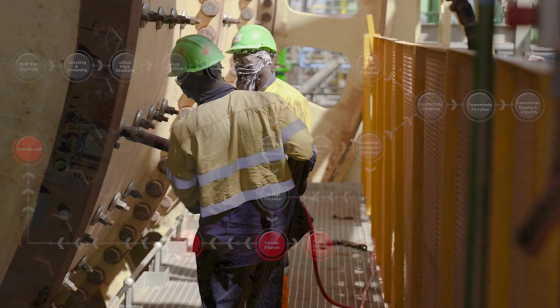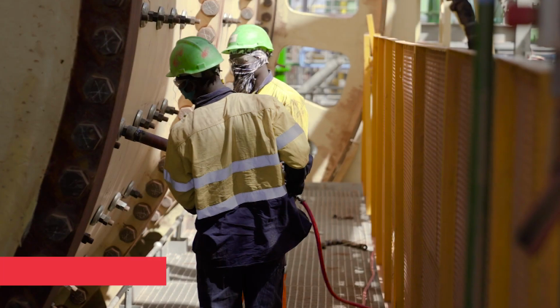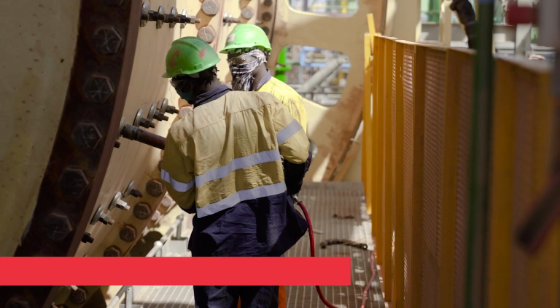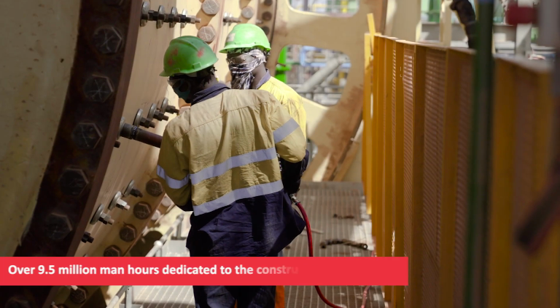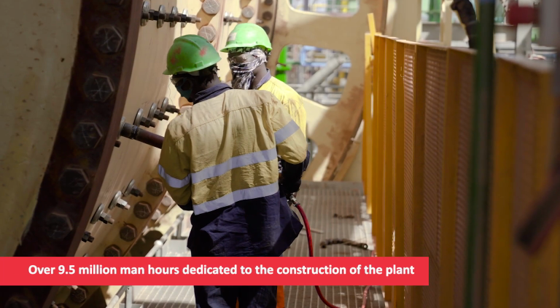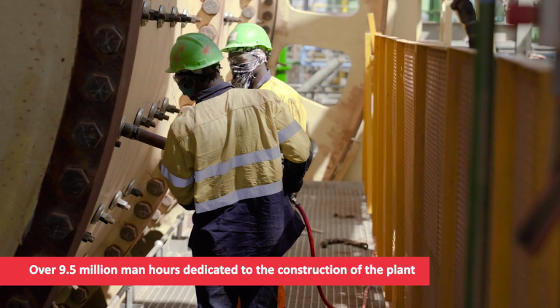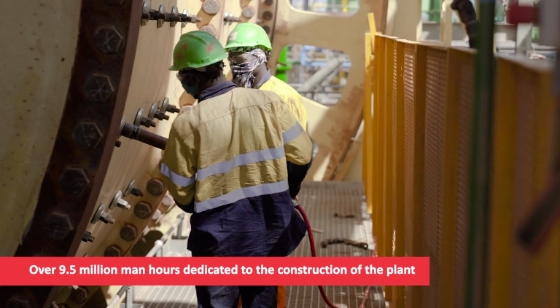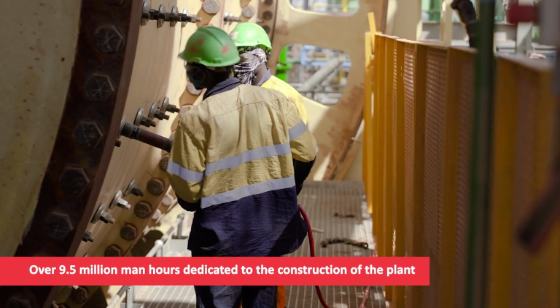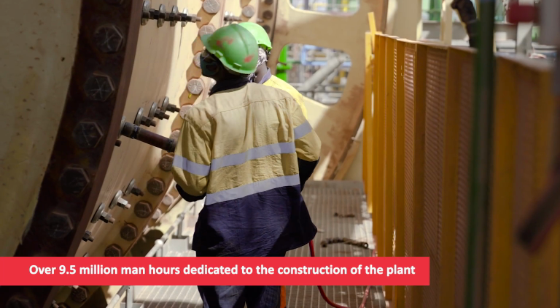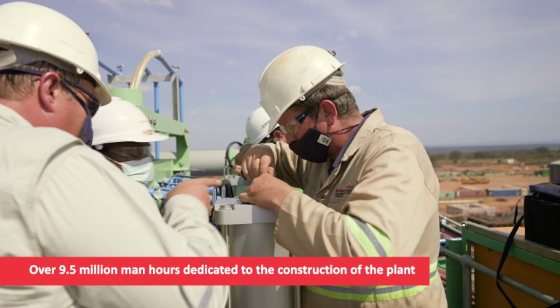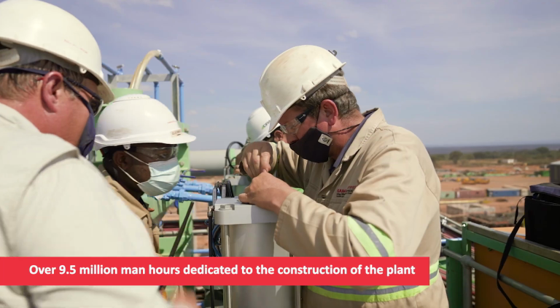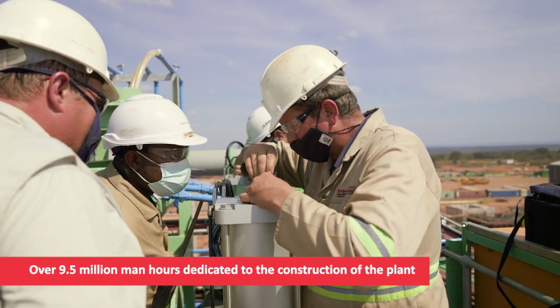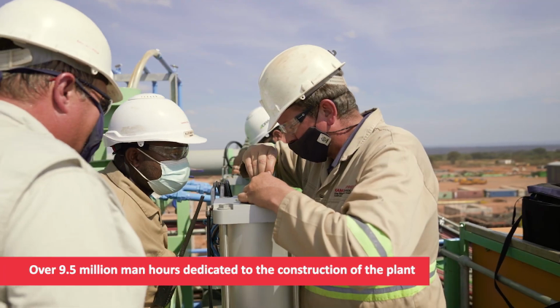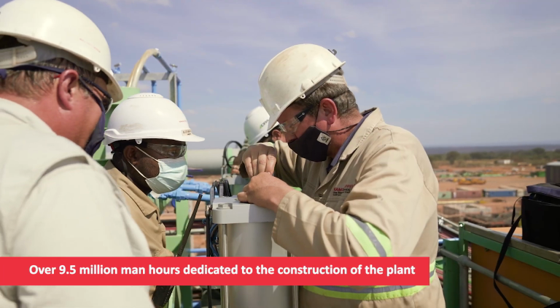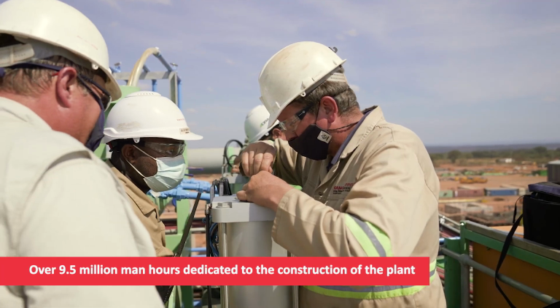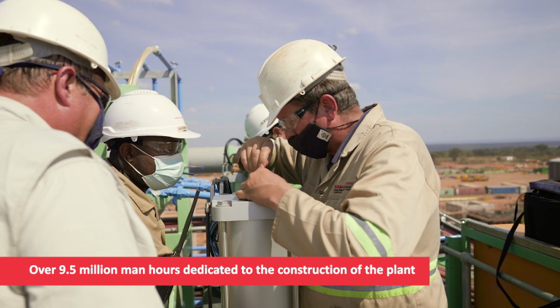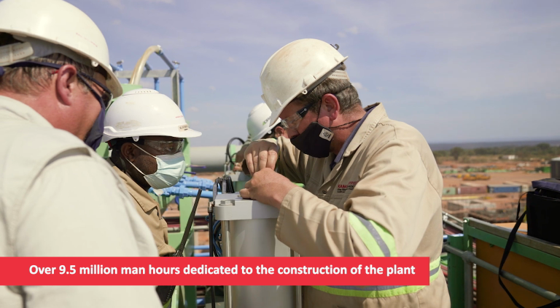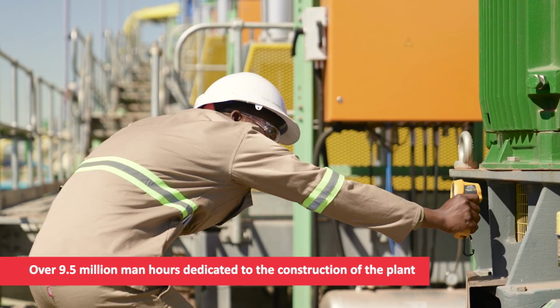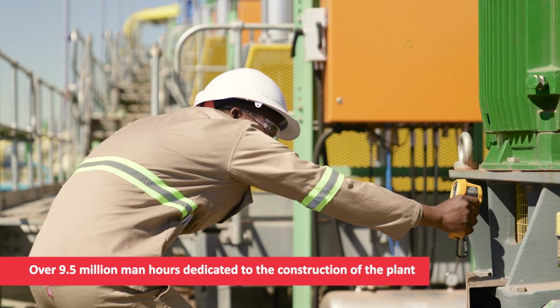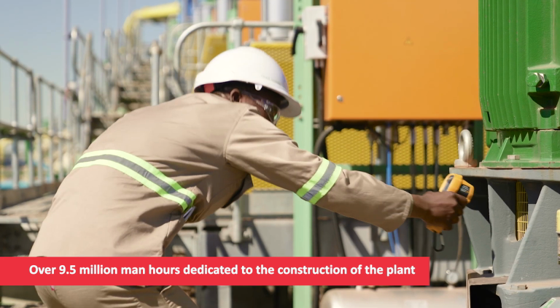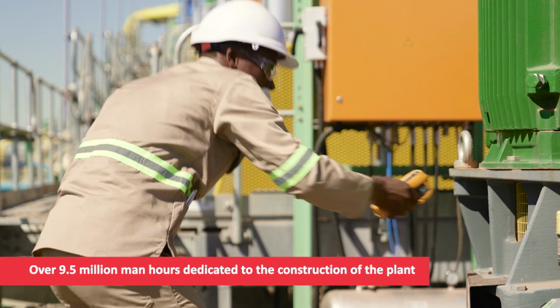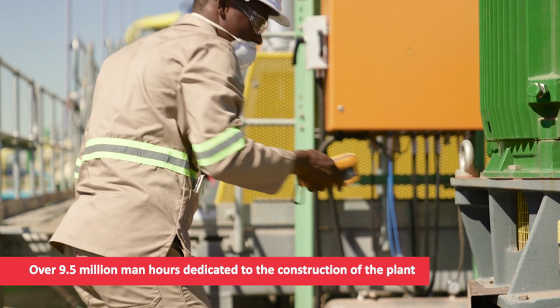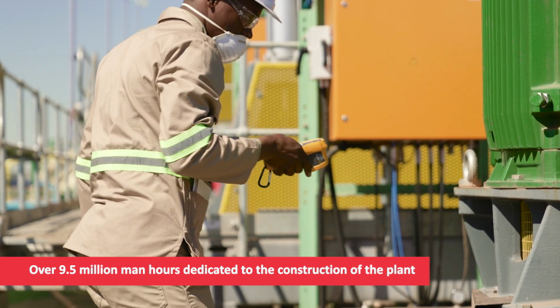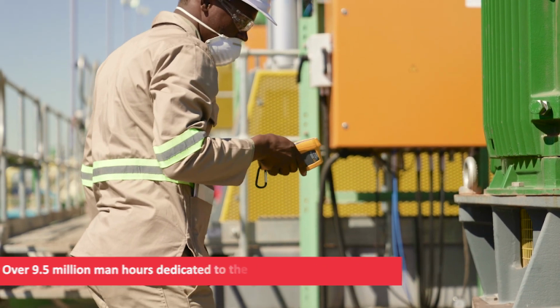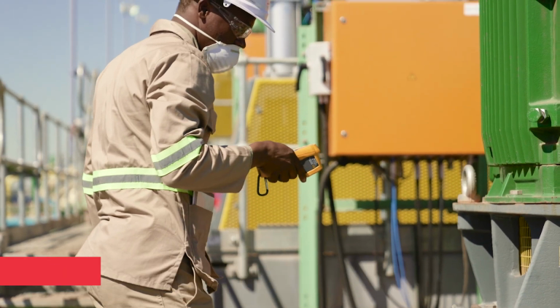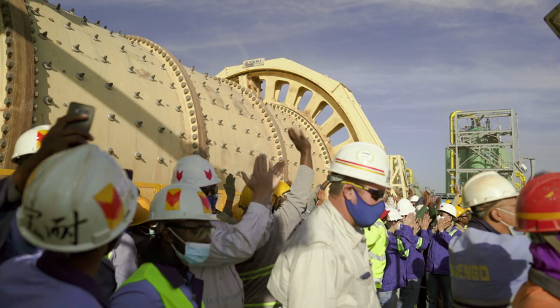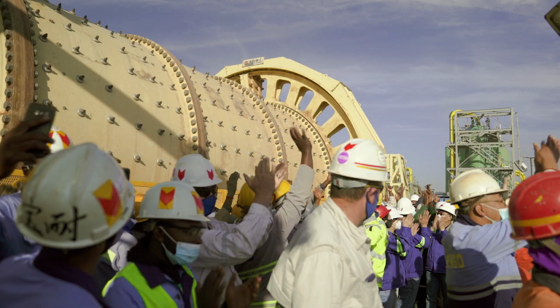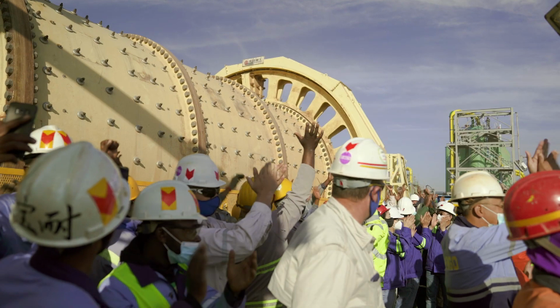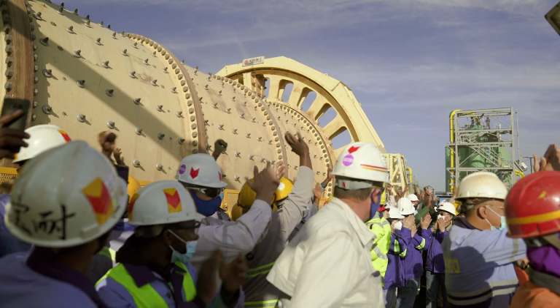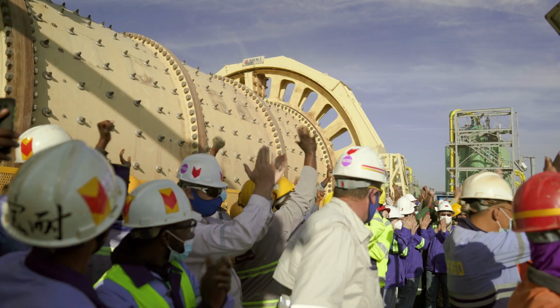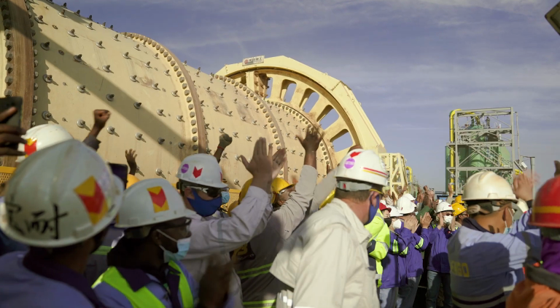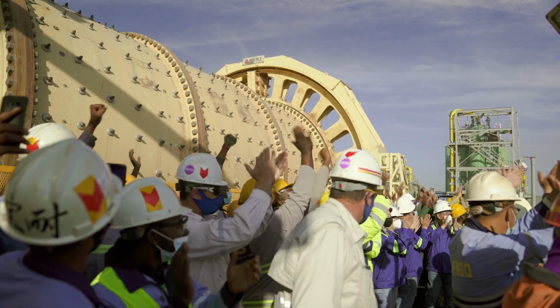Over 9.5 million man-hours have been dedicated to constructing the plant, and final testing and calibration has been completed.